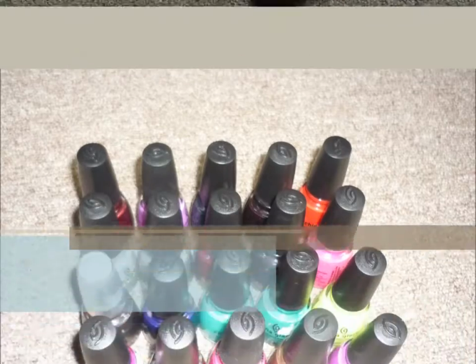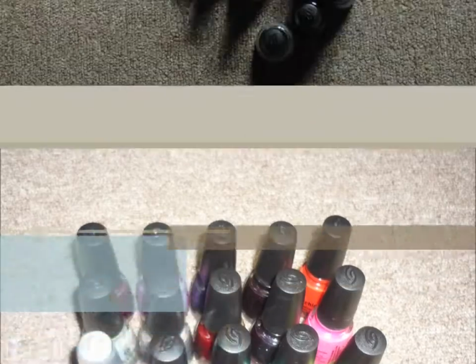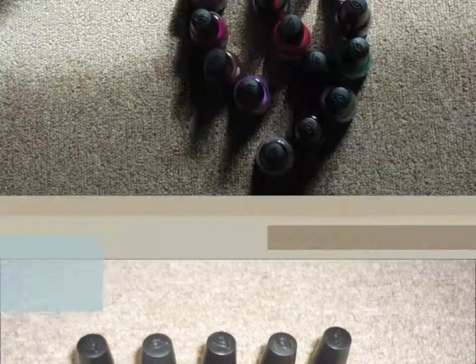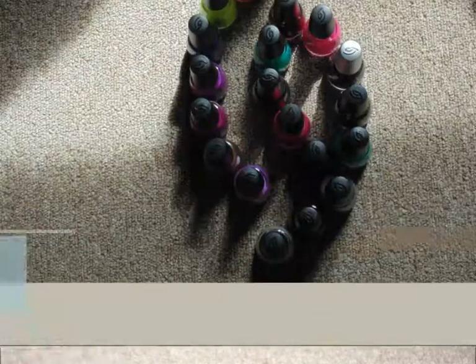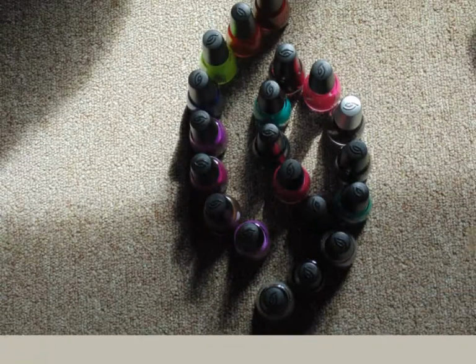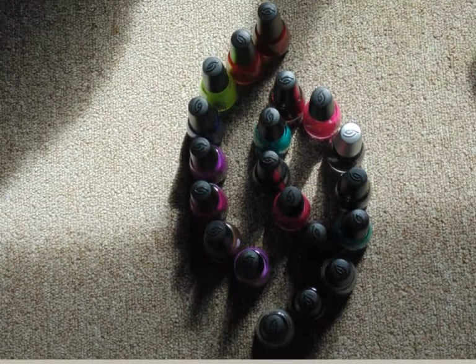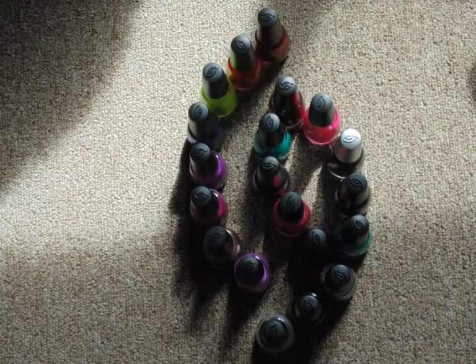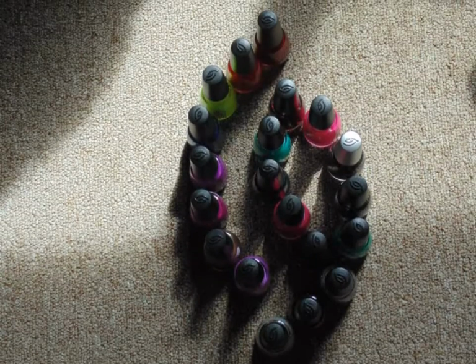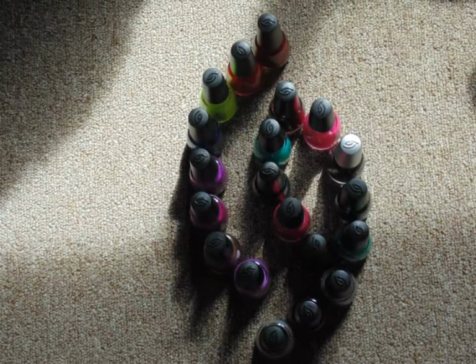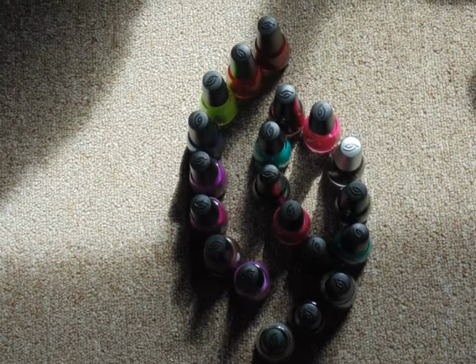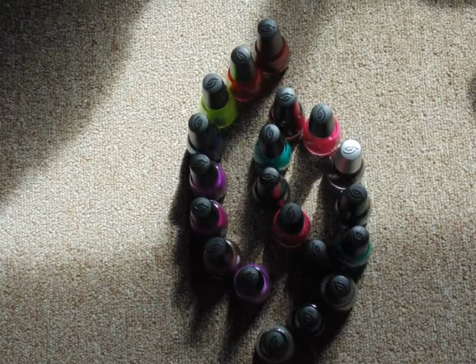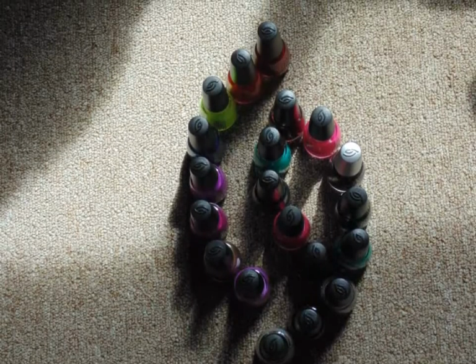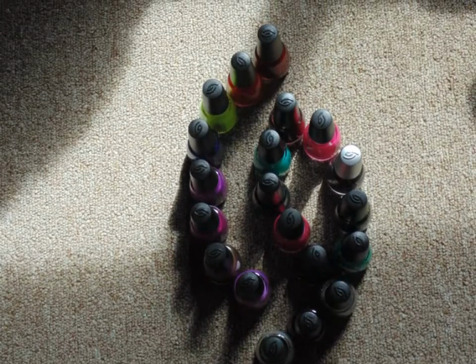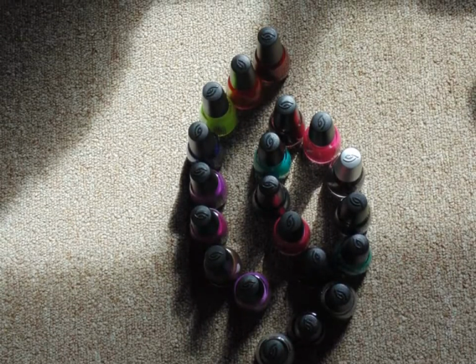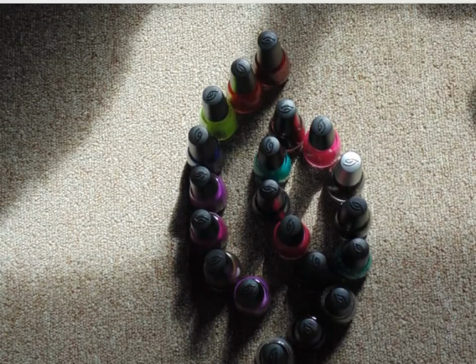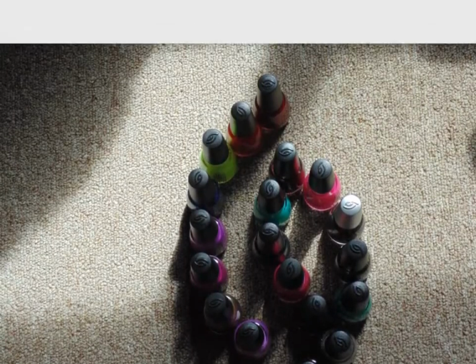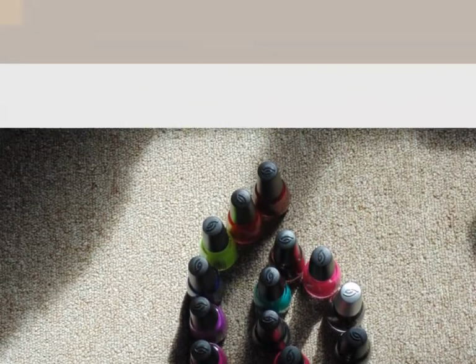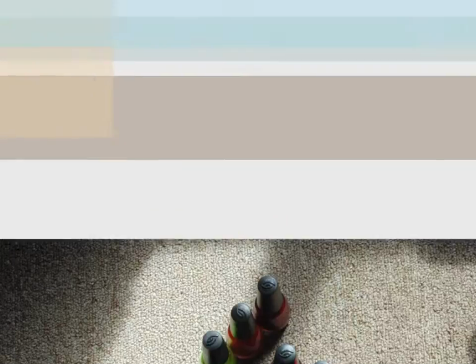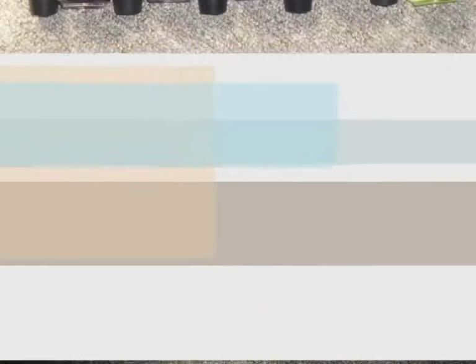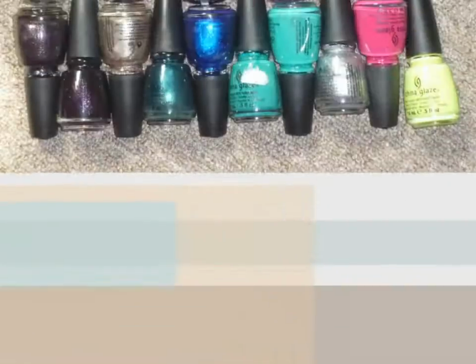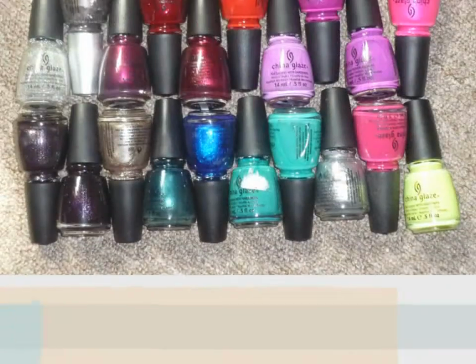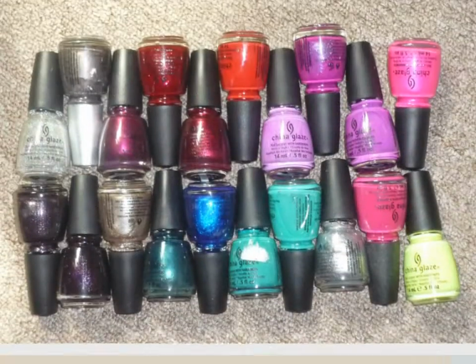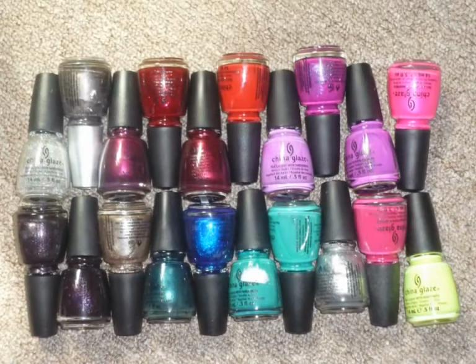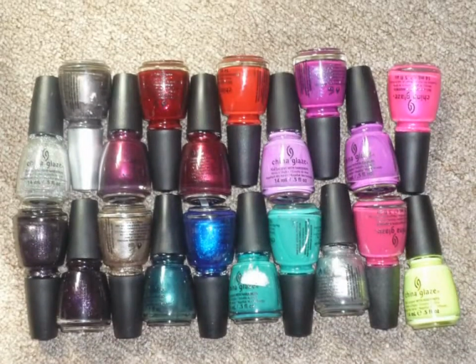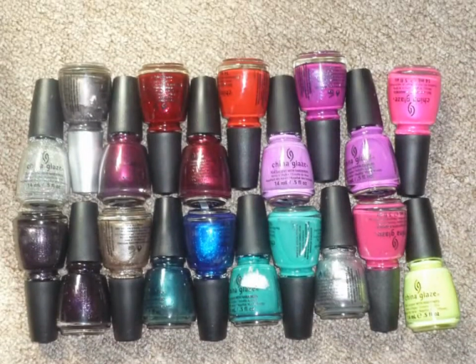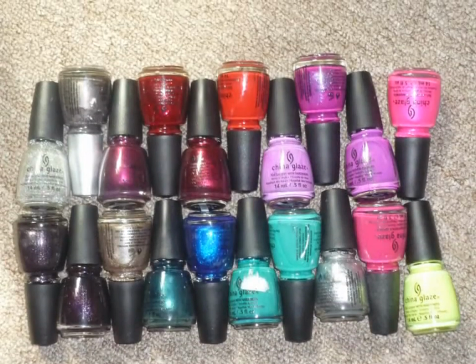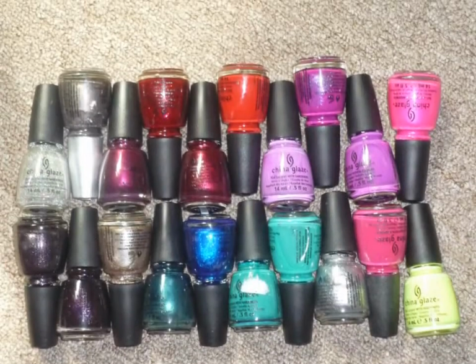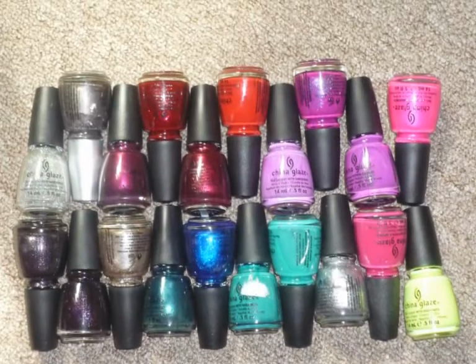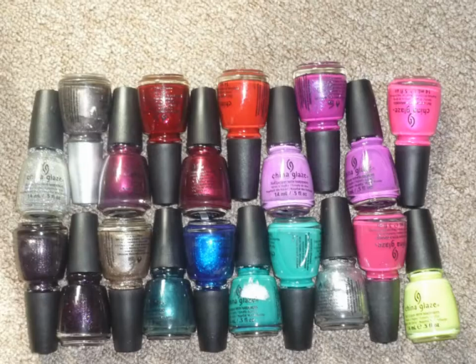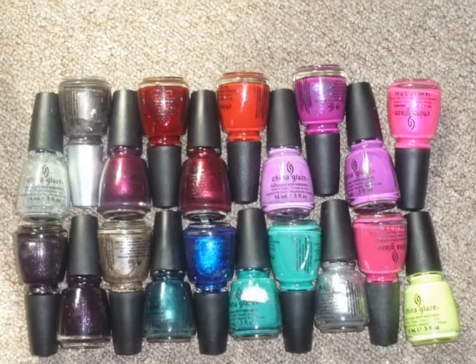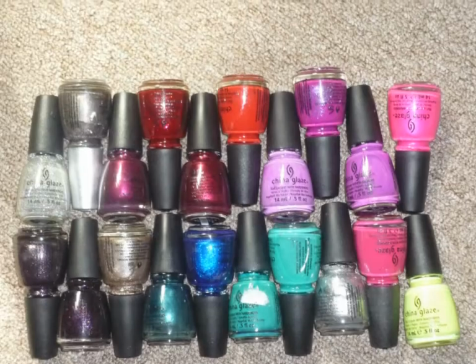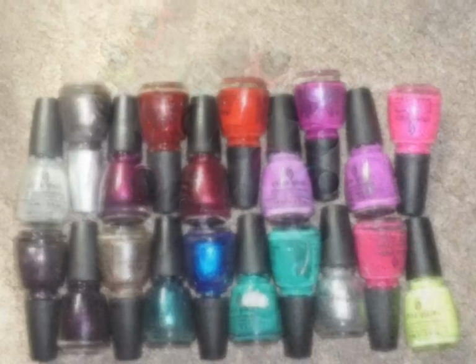Hi YouTube, so today I'm going to be doing my third installment of my nail polish collection.